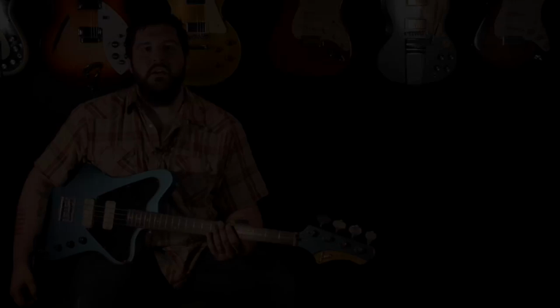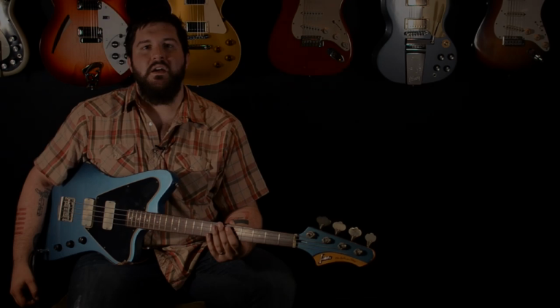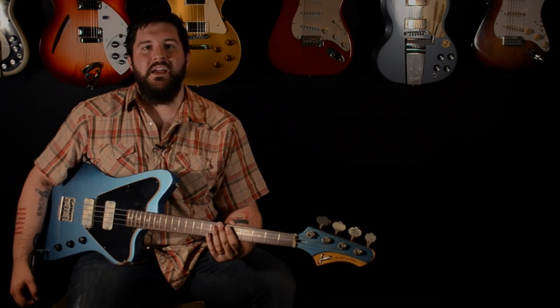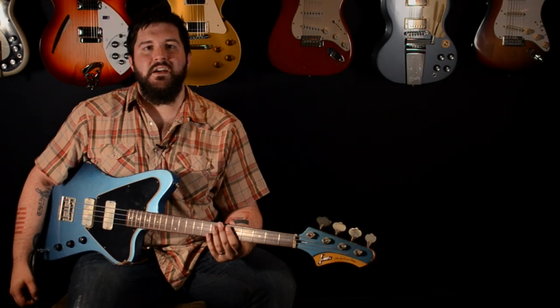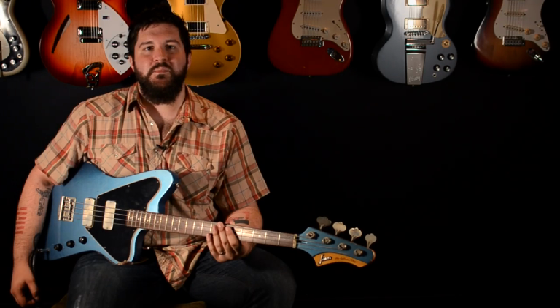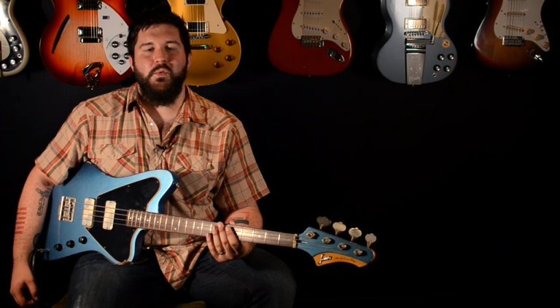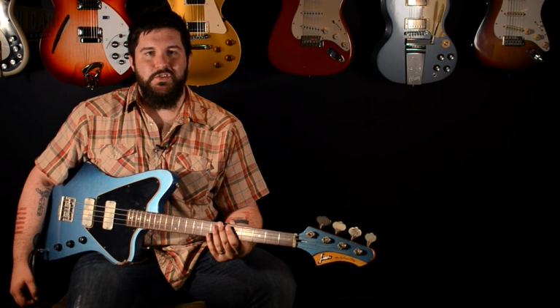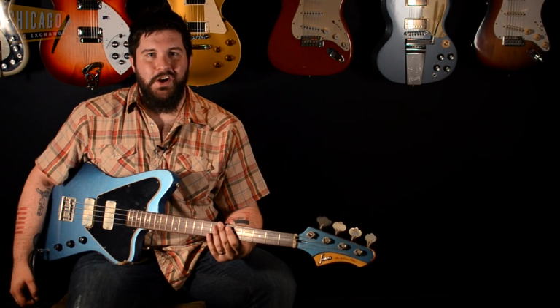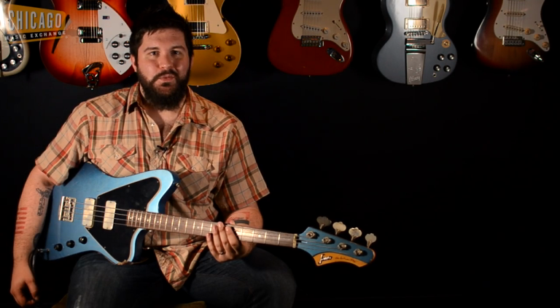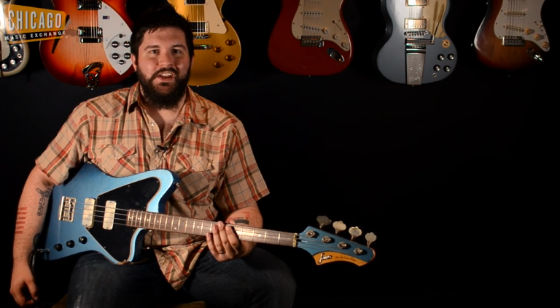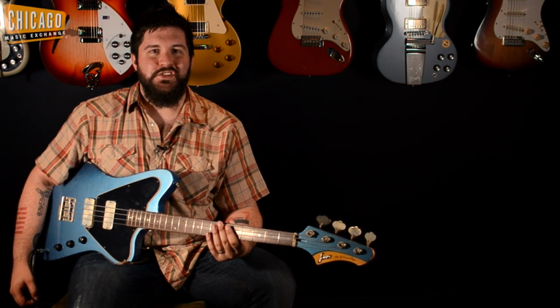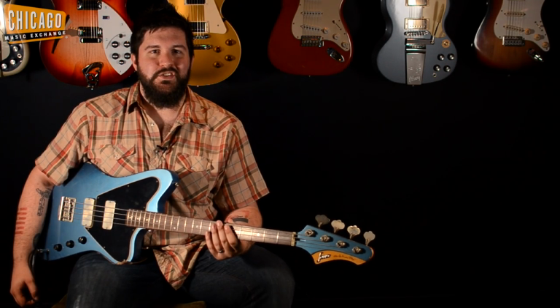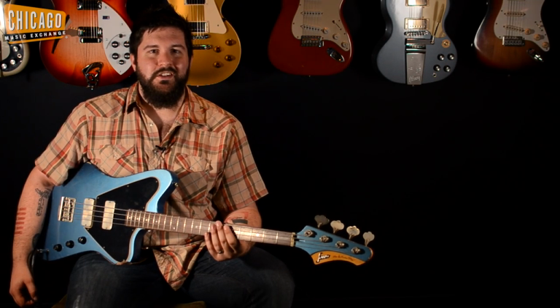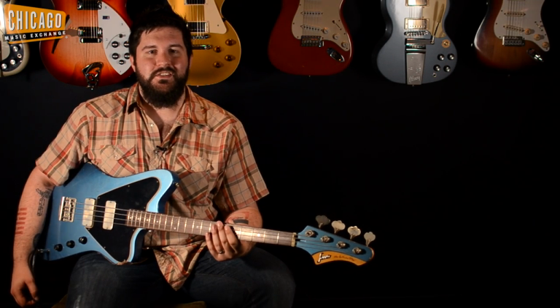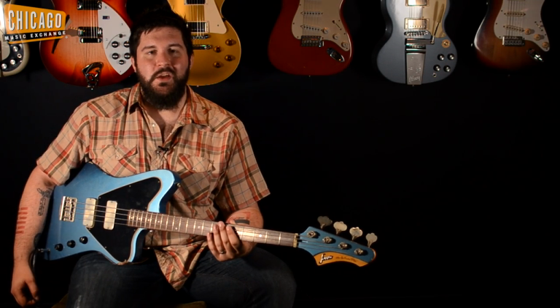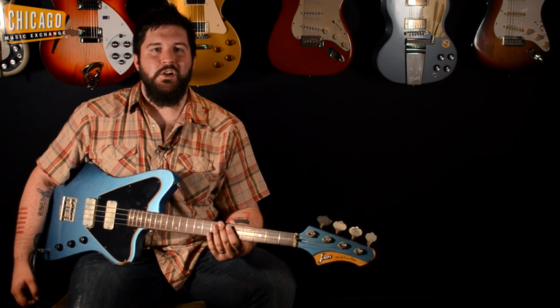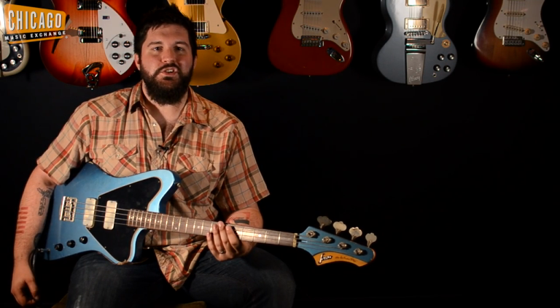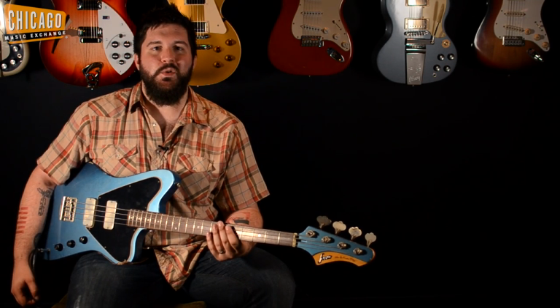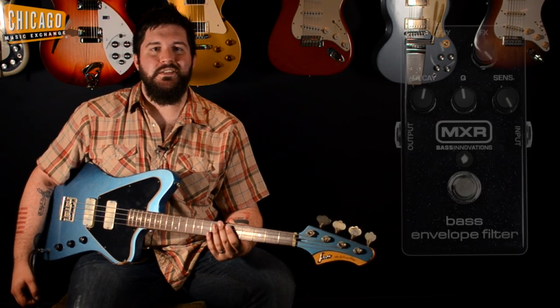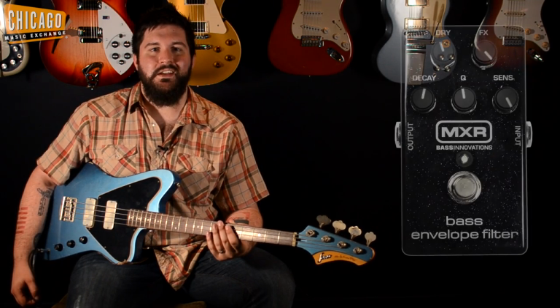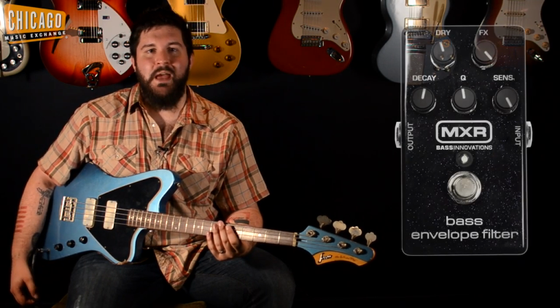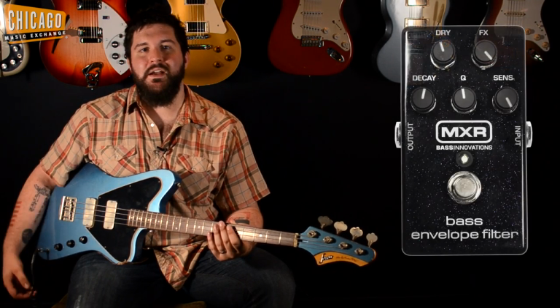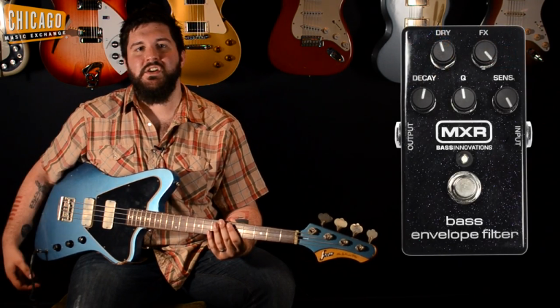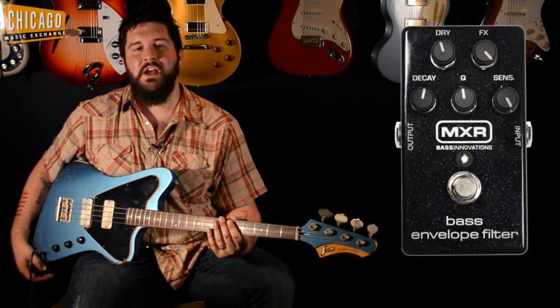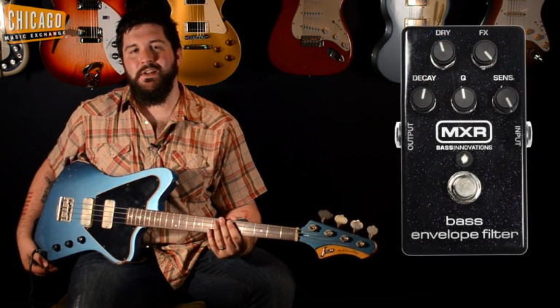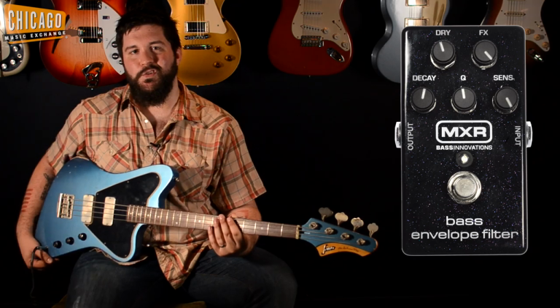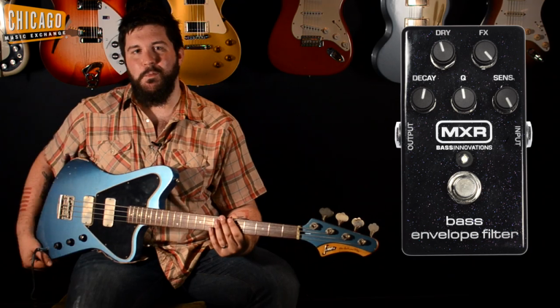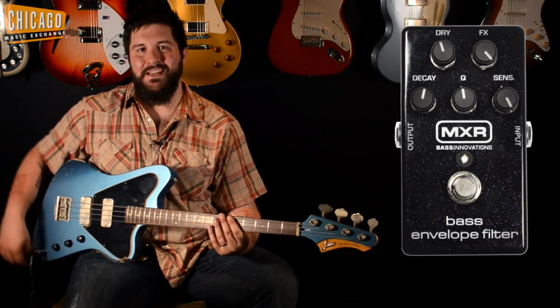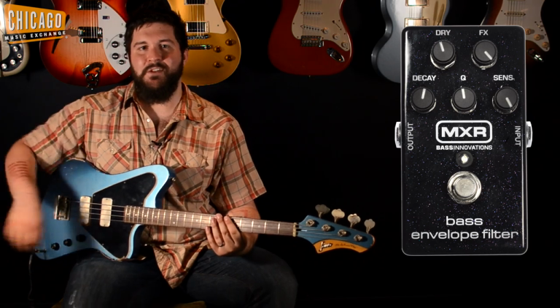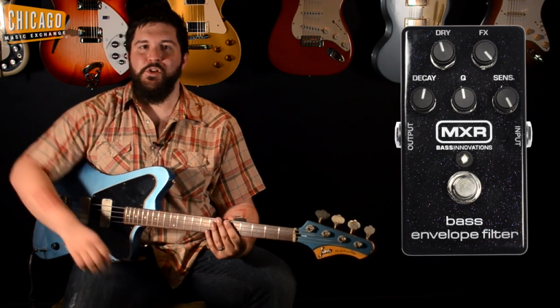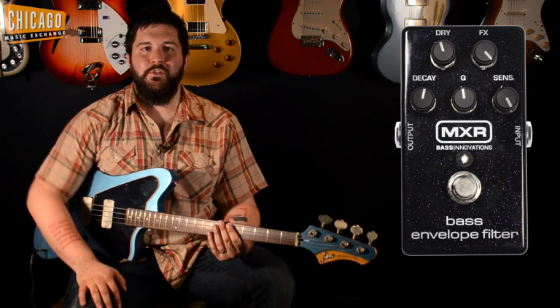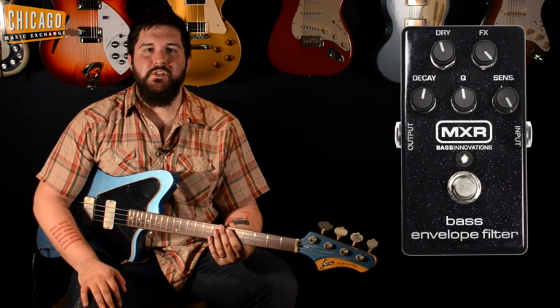Hey guys, Mark with Chicago Music Exchange here. Today we're going to be showcasing an MXR M82 bass envelope filter.